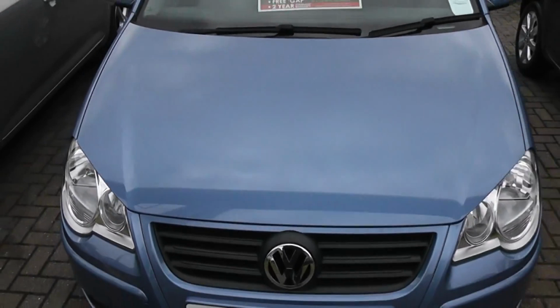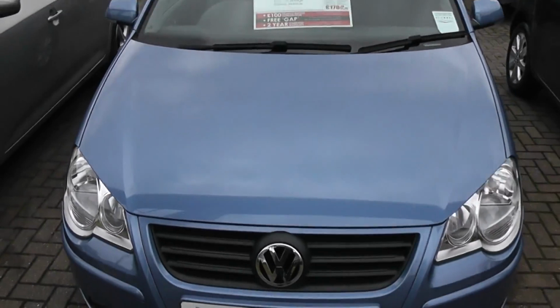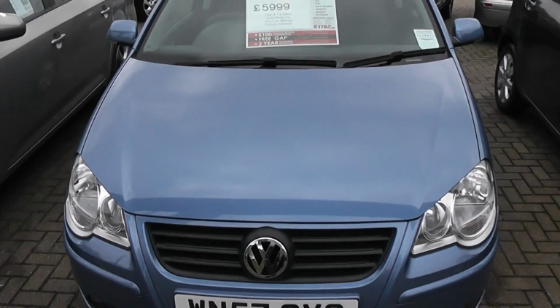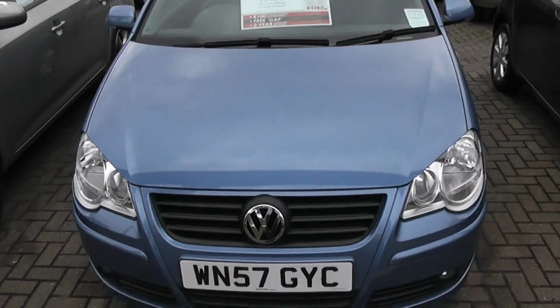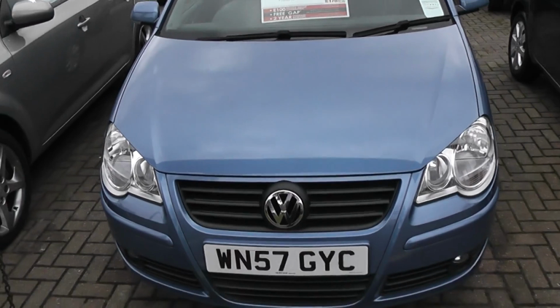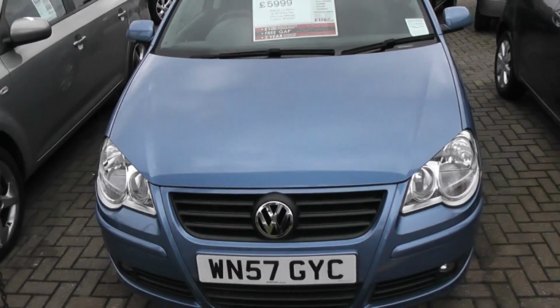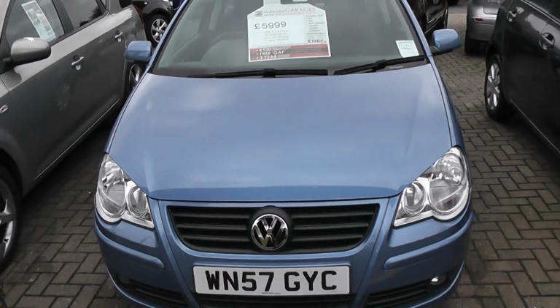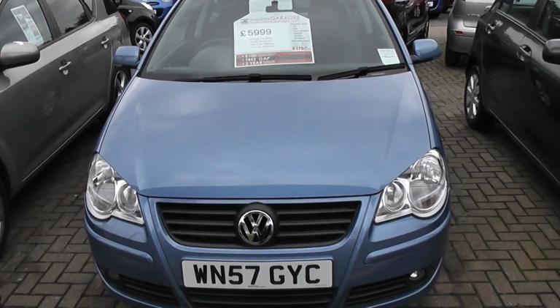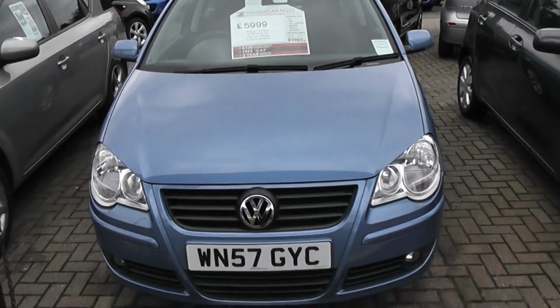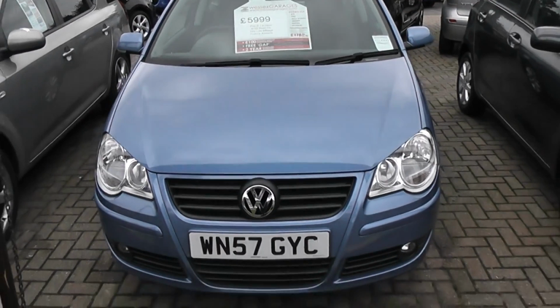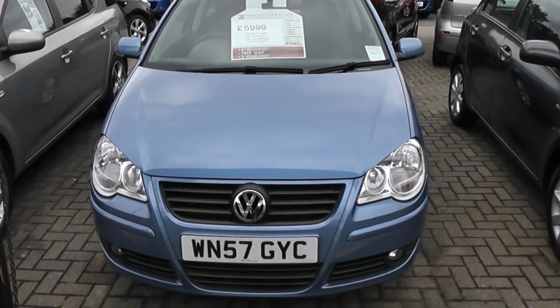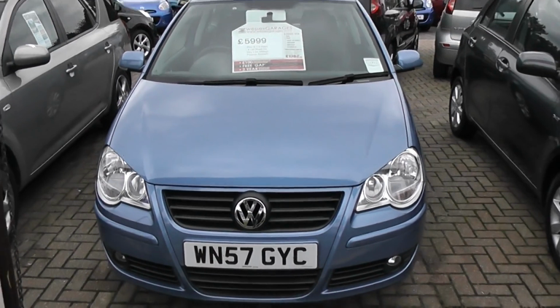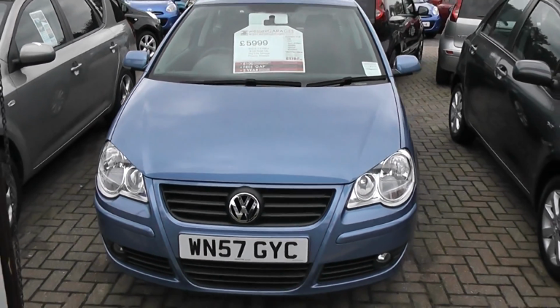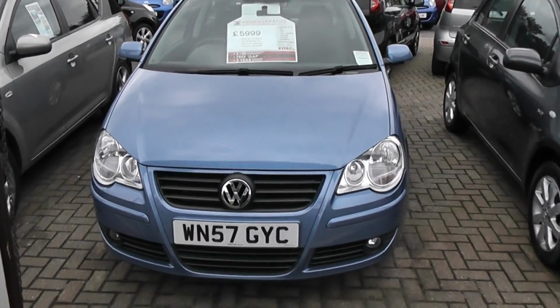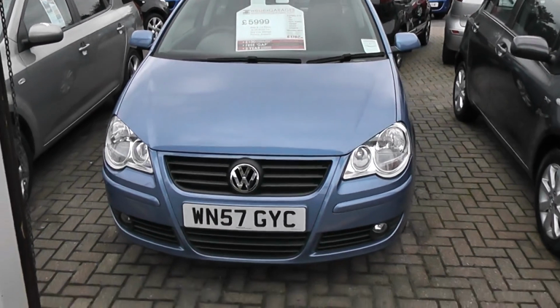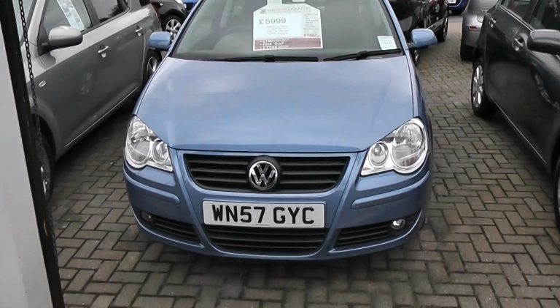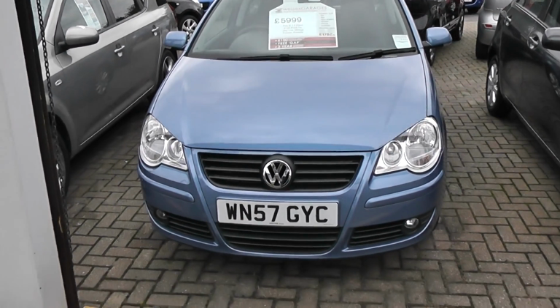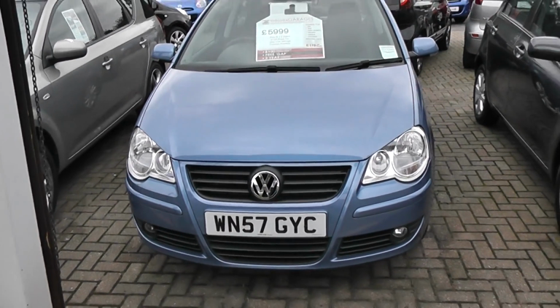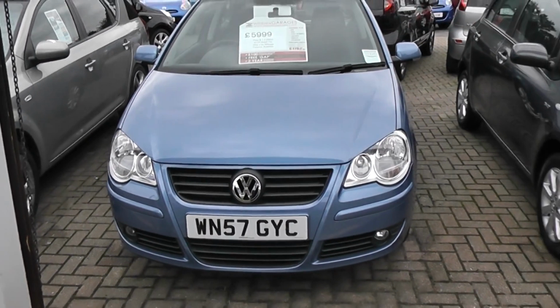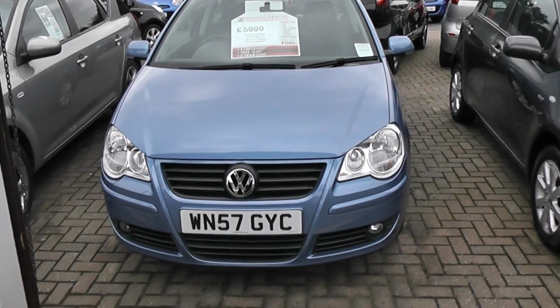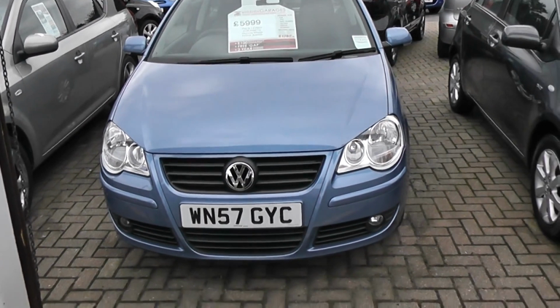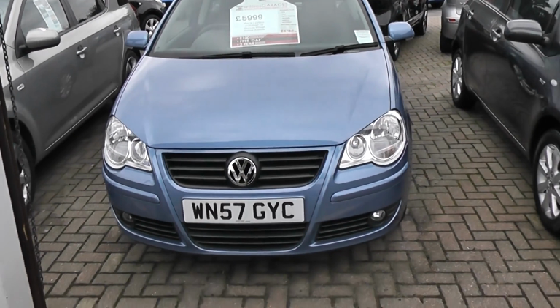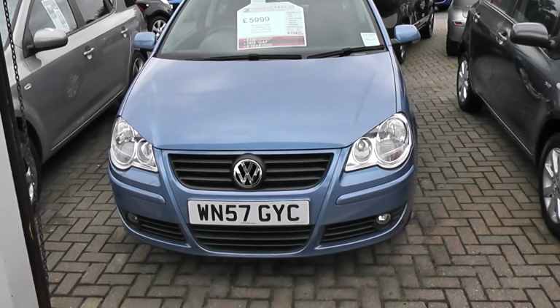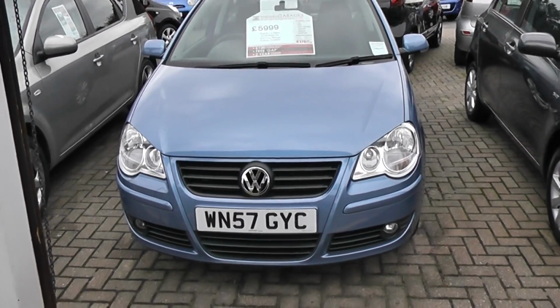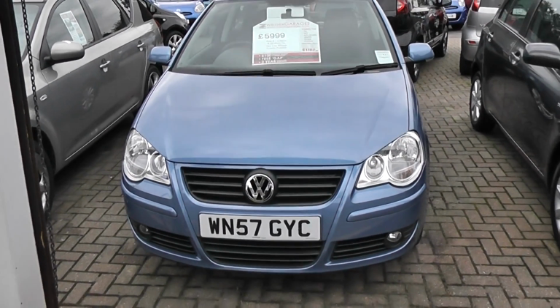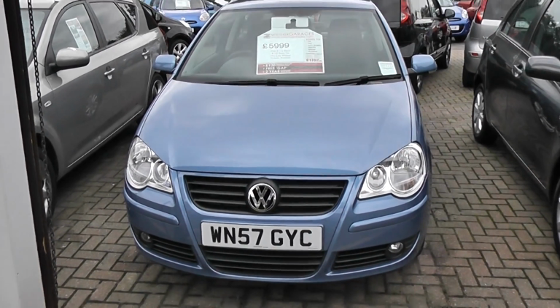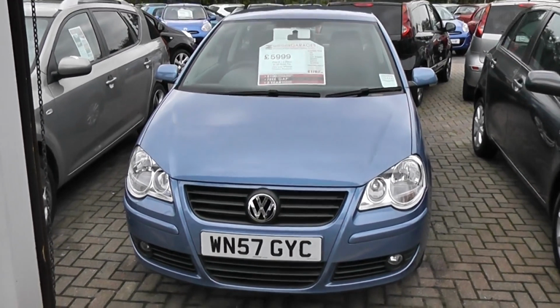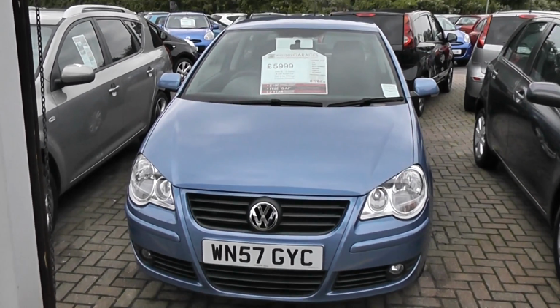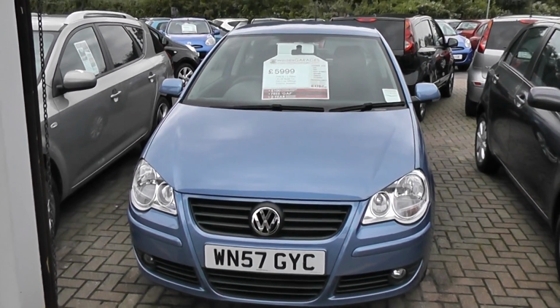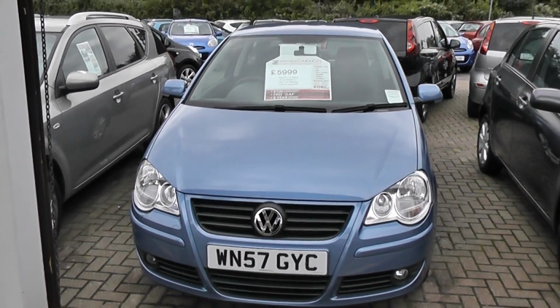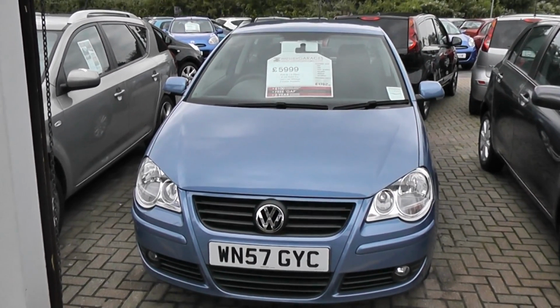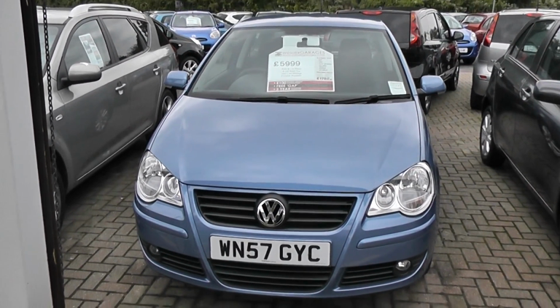You can reserve this vehicle online at our website. If you do so, we will allow you the online reservation discount. Thank you.